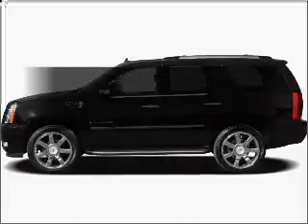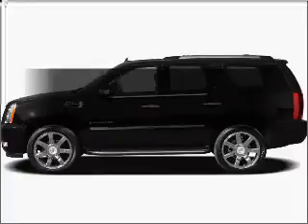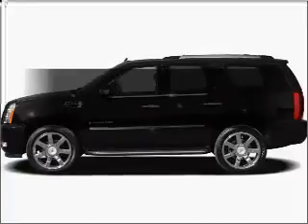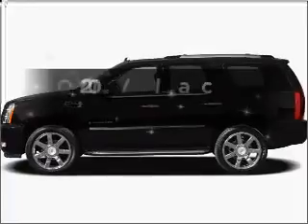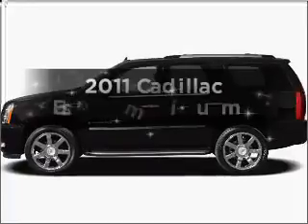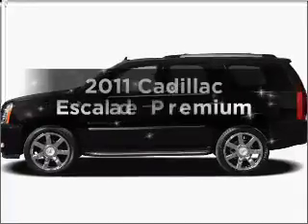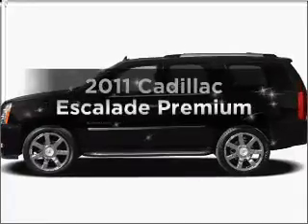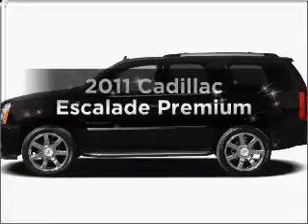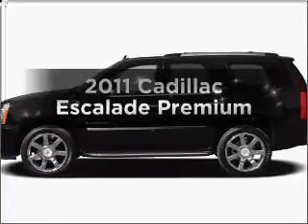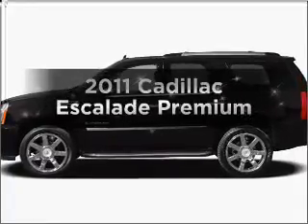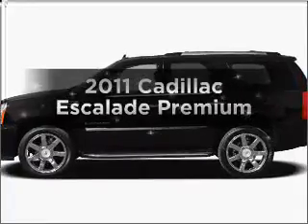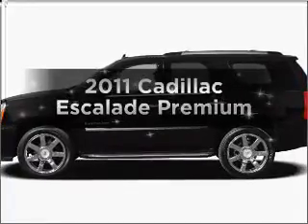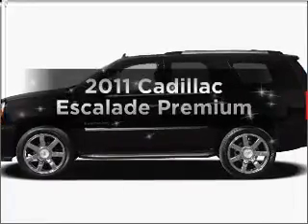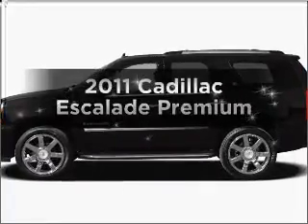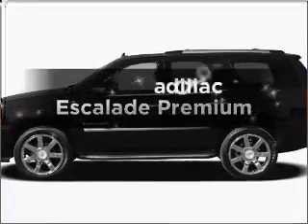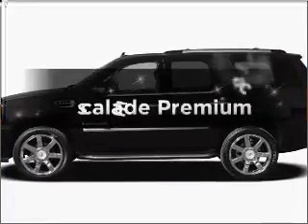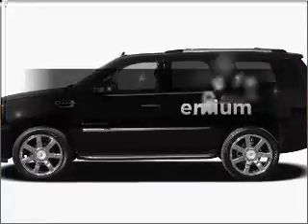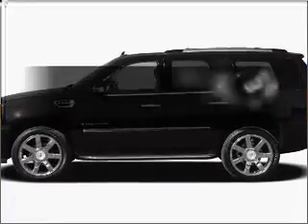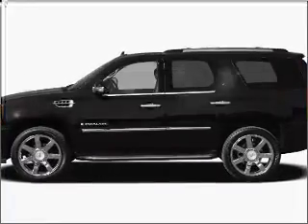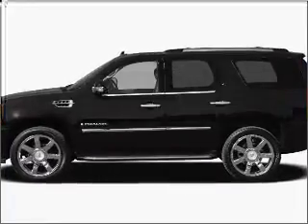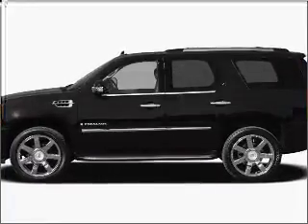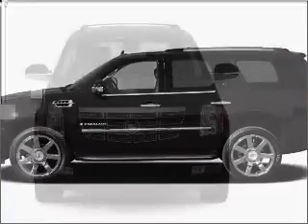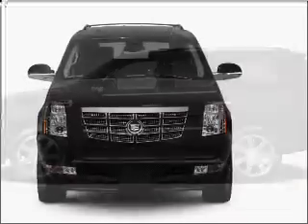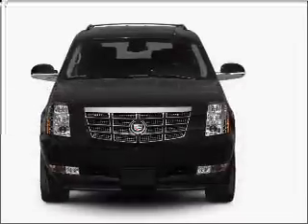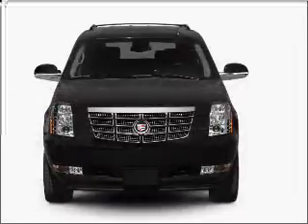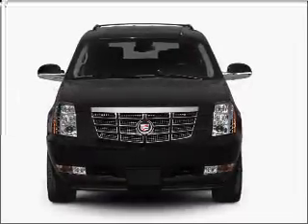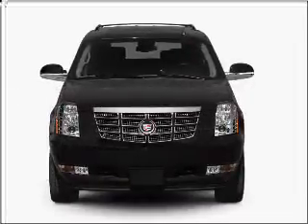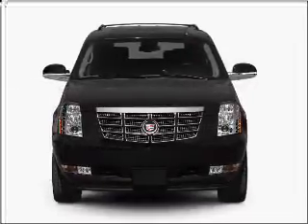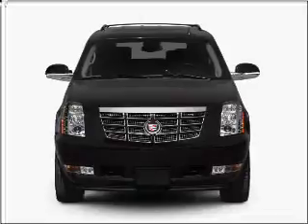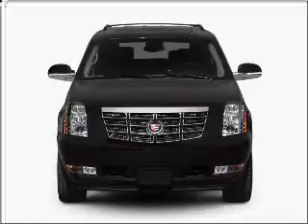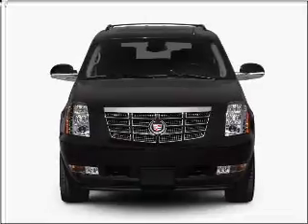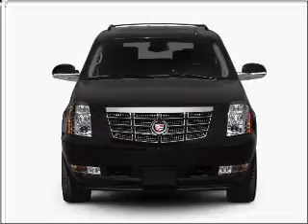Presenting the 2011 Cadillac Escalade. Everything you need under one roof with this great vehicle.